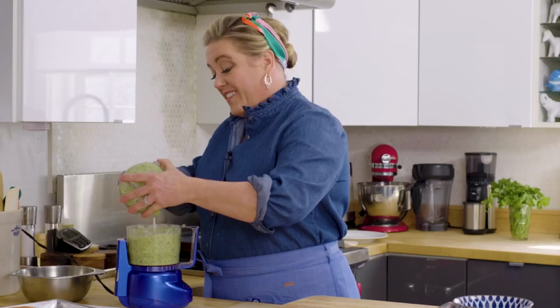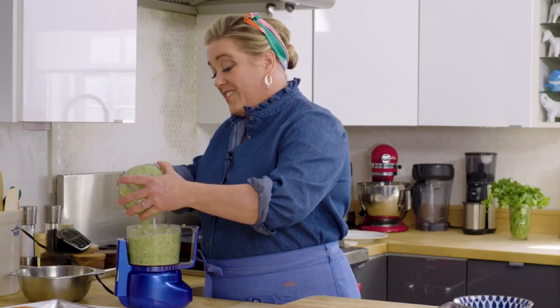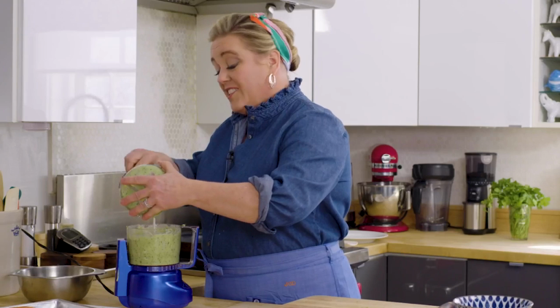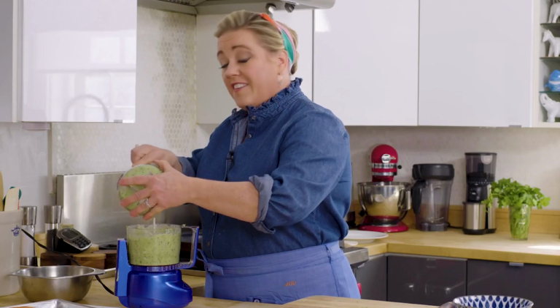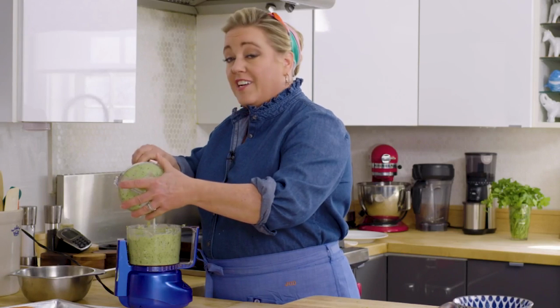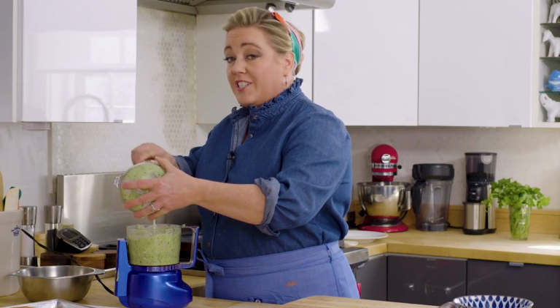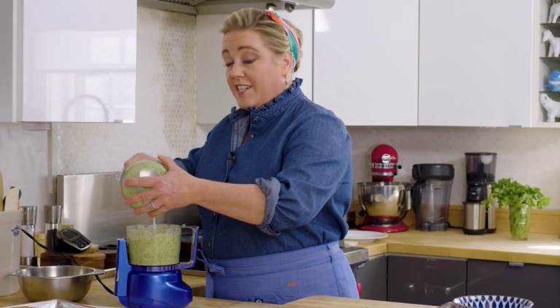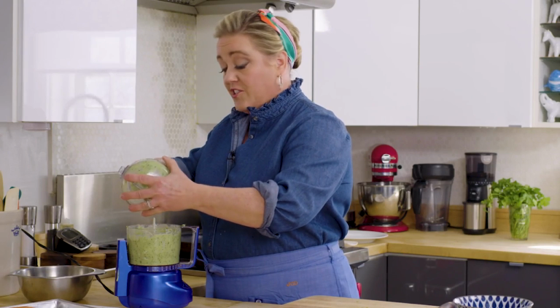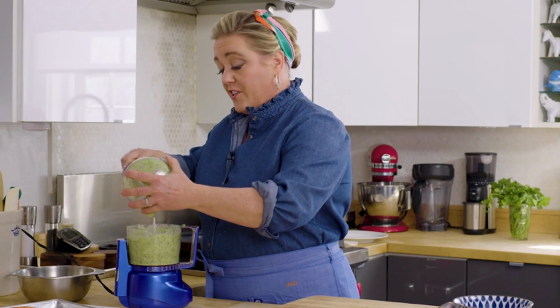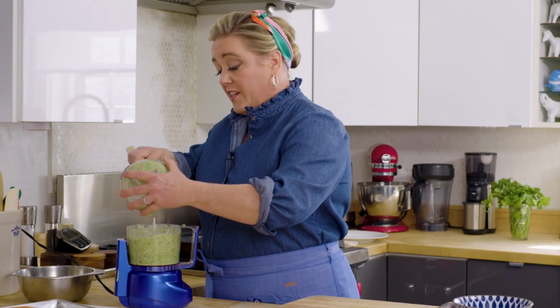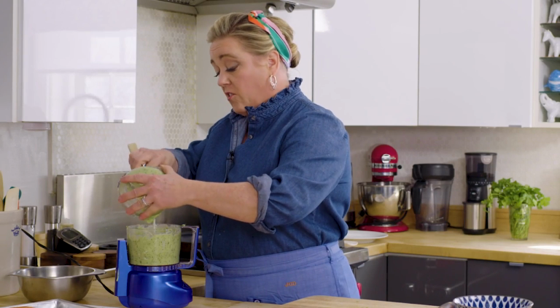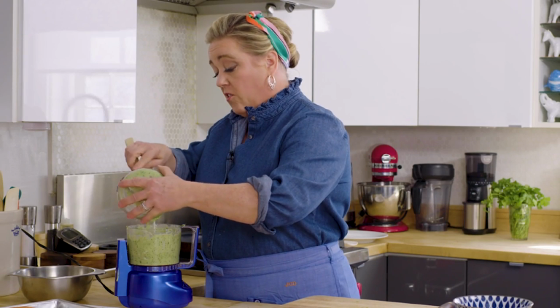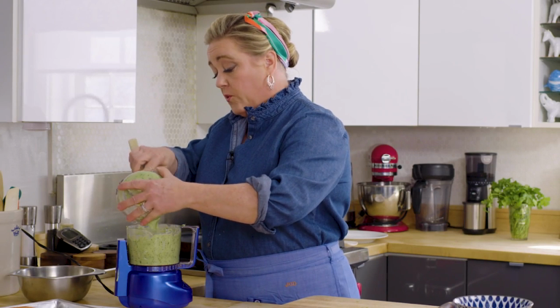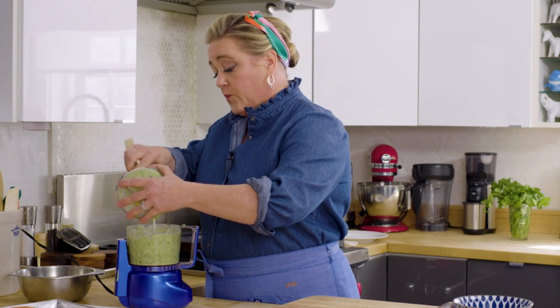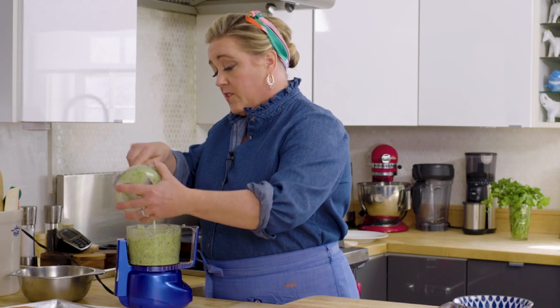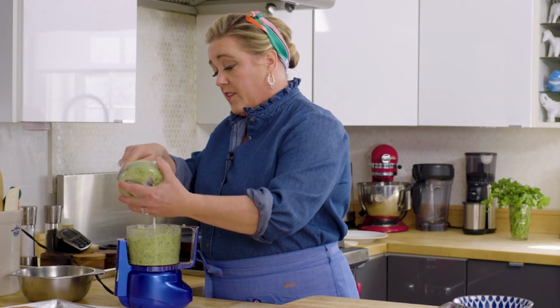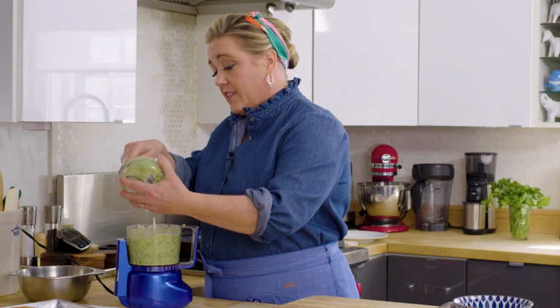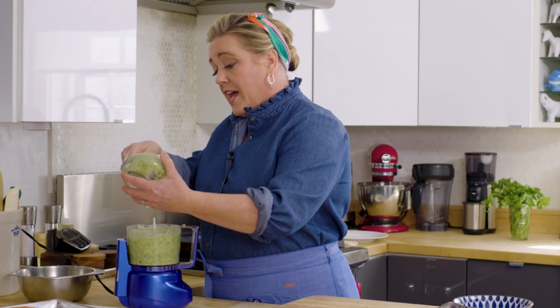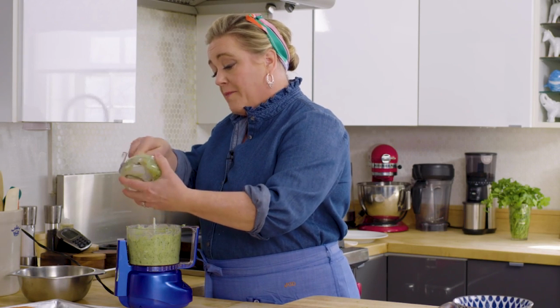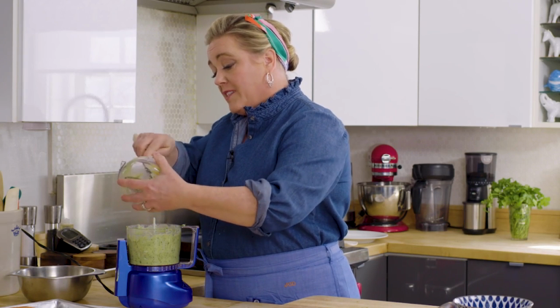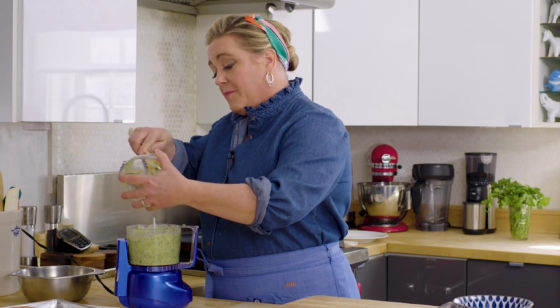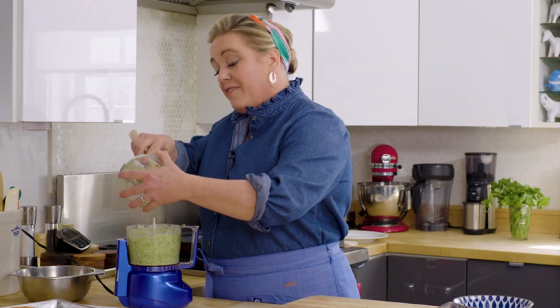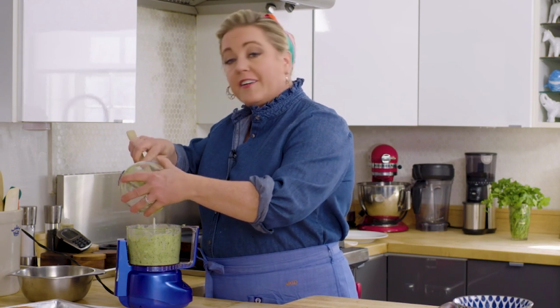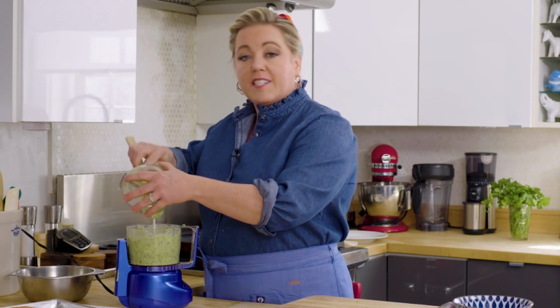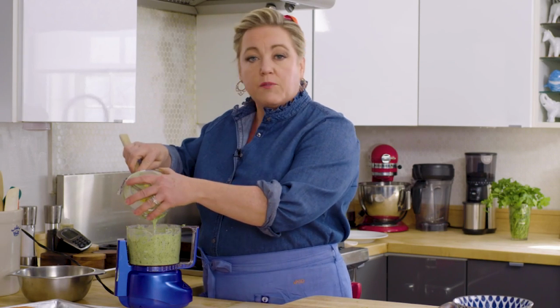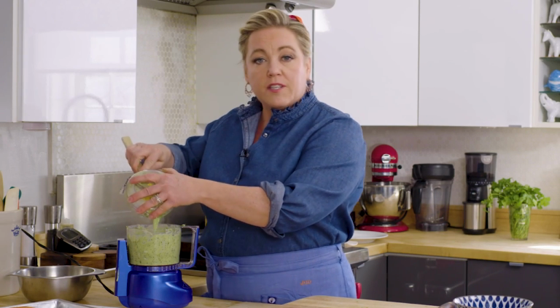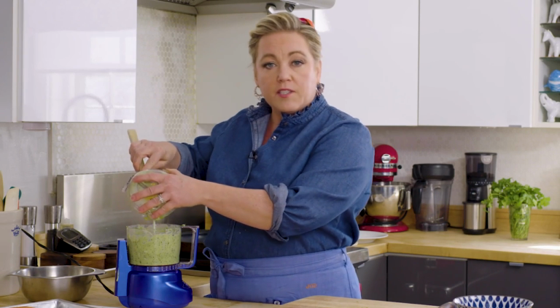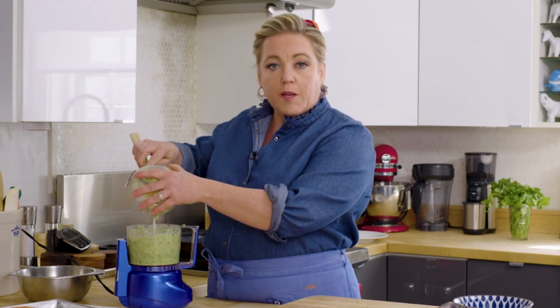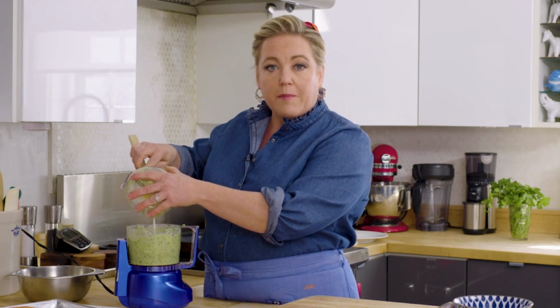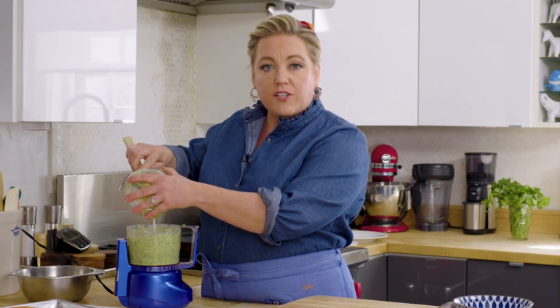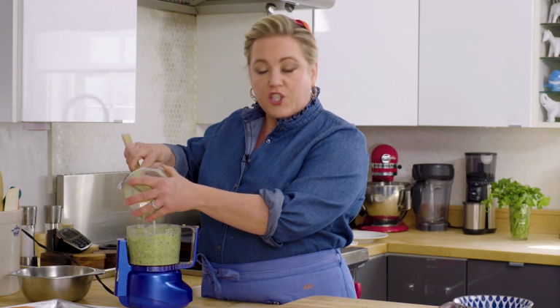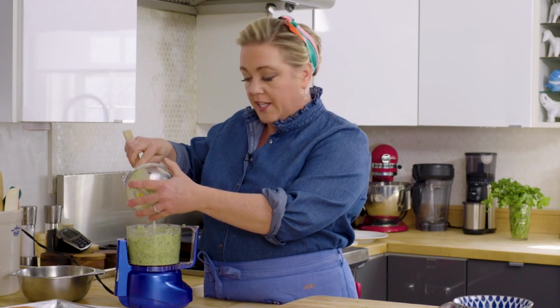This stuff actually tastes good on all sorts of things. I make something very similar to this when I make chili, but I use sour cream and tons of cilantro and scallions and lime juice — and on chili, it is amazing.